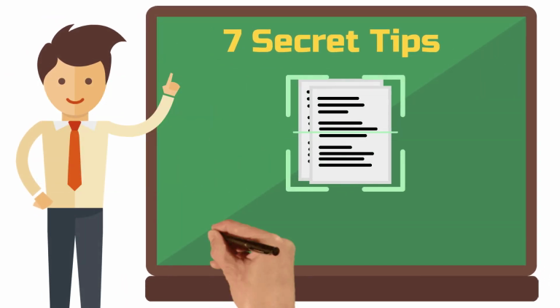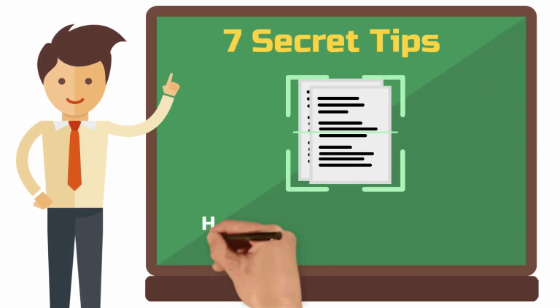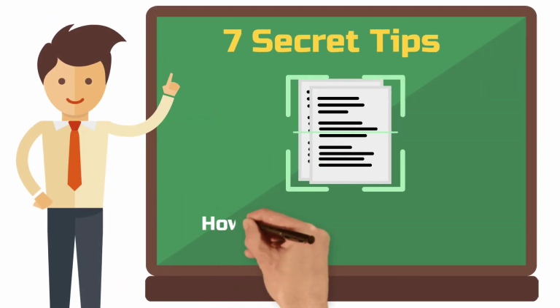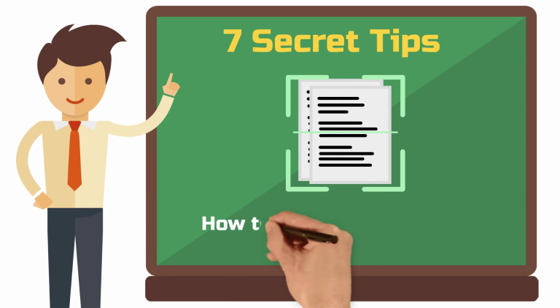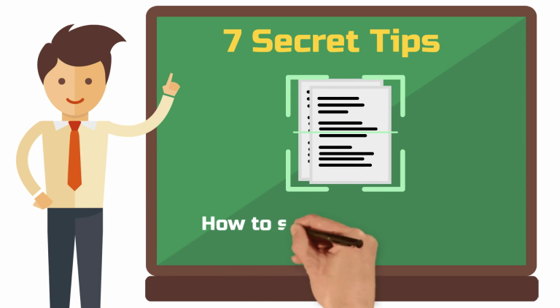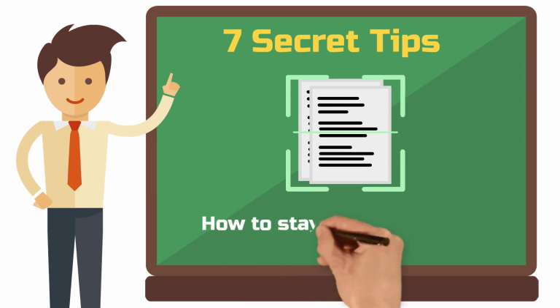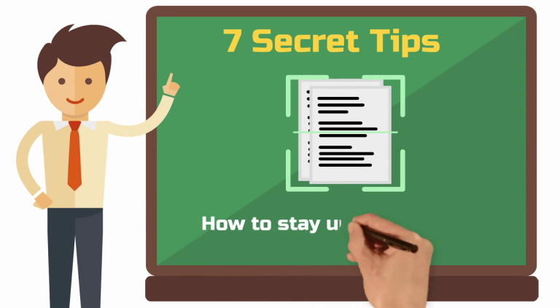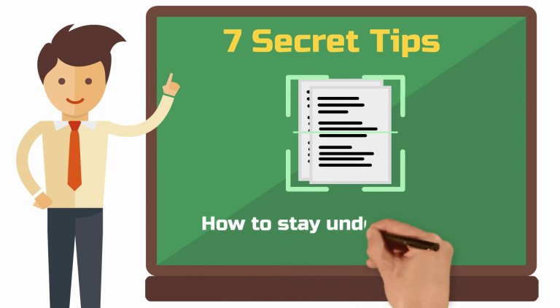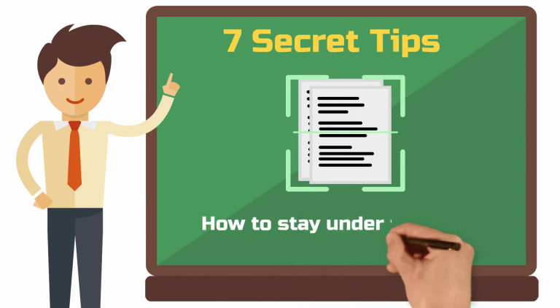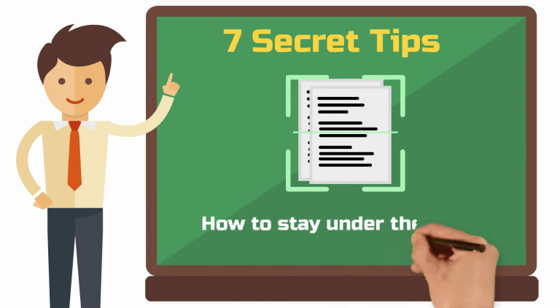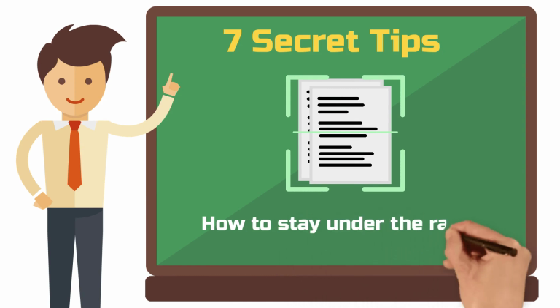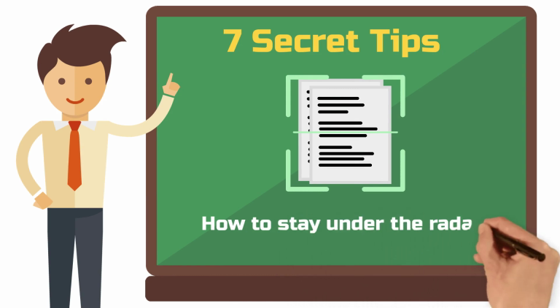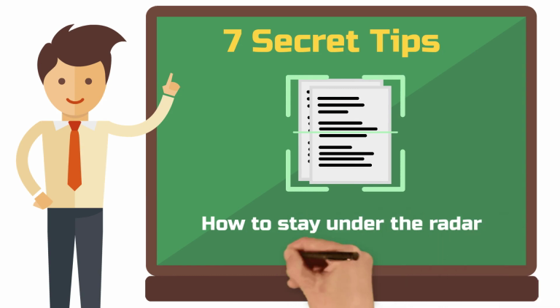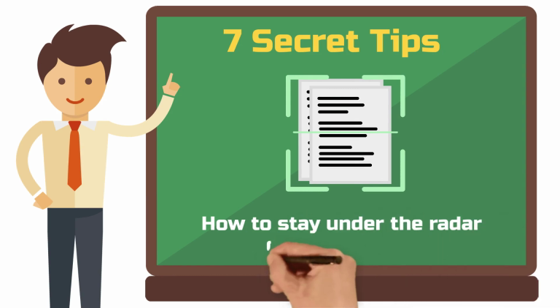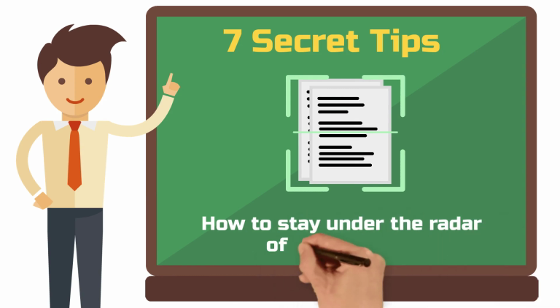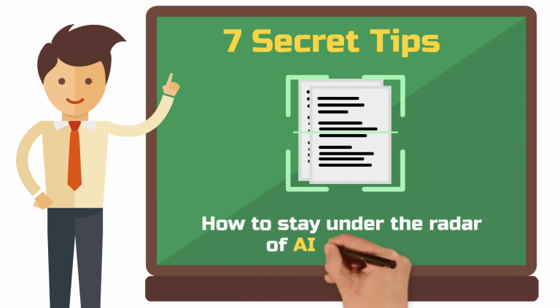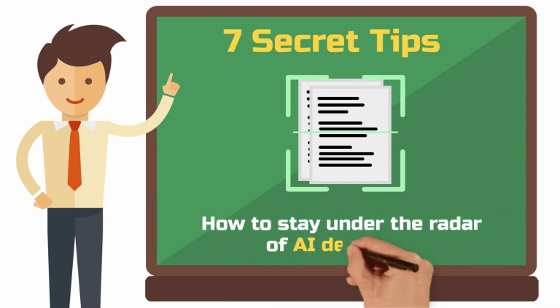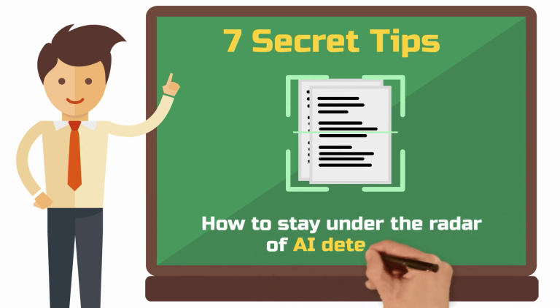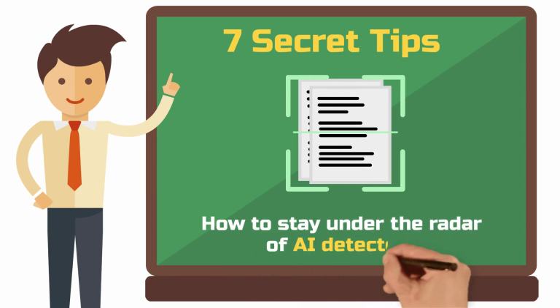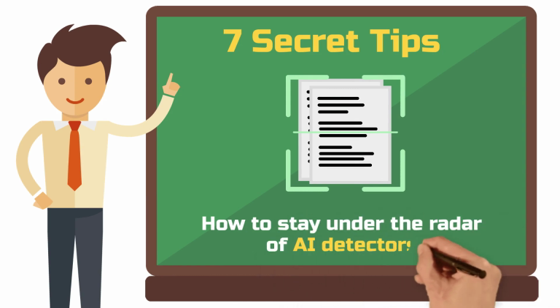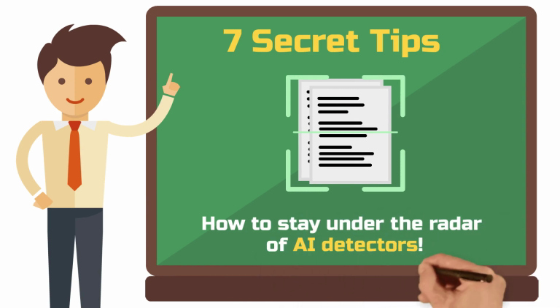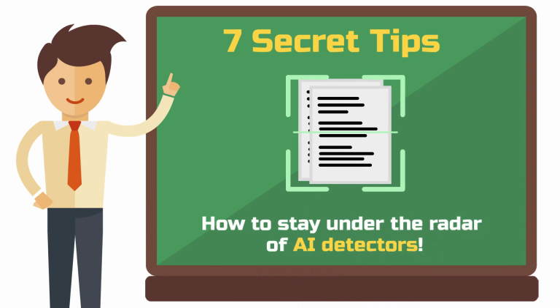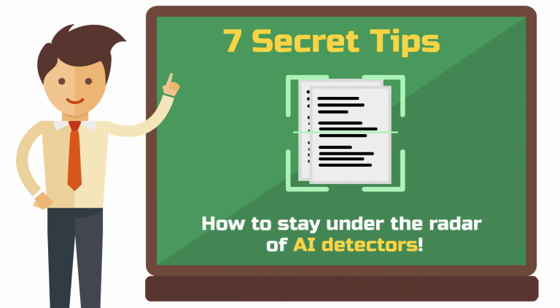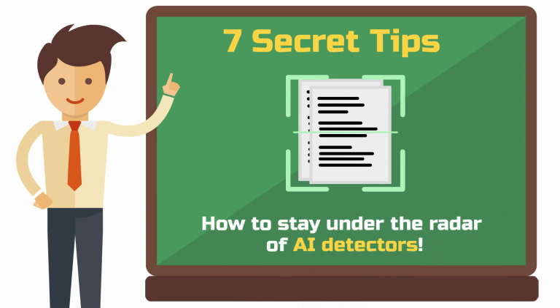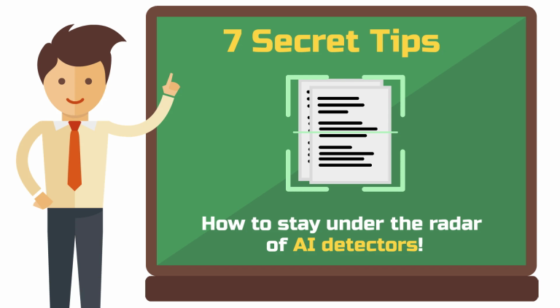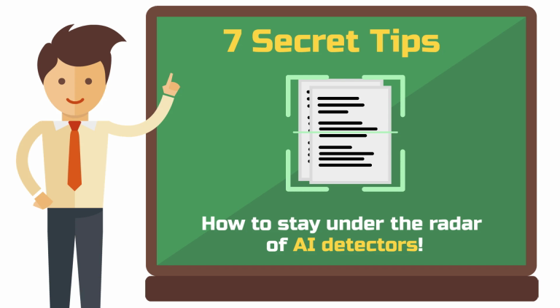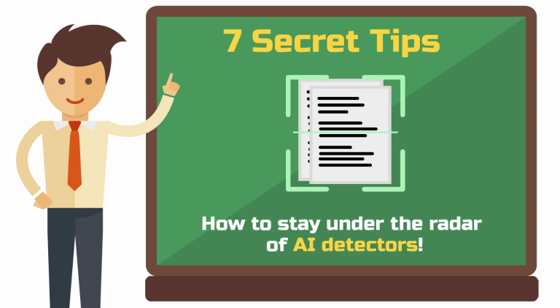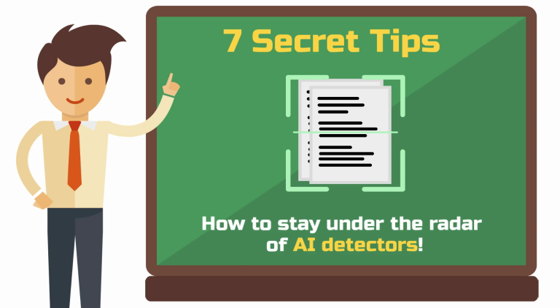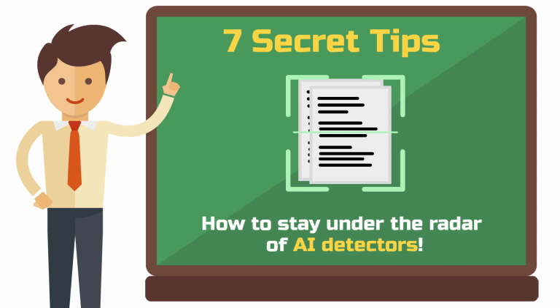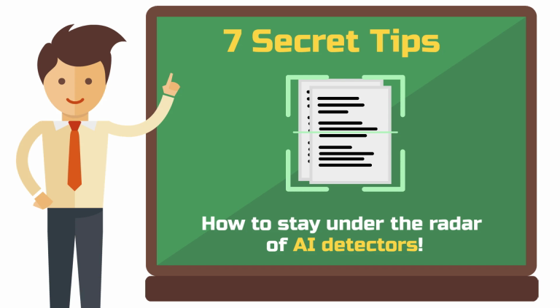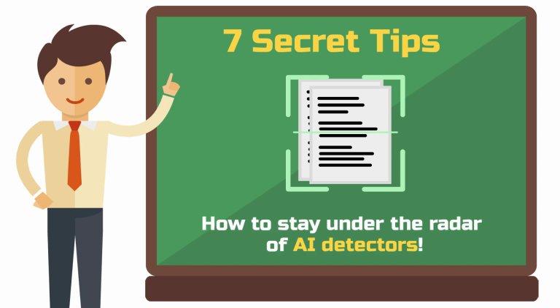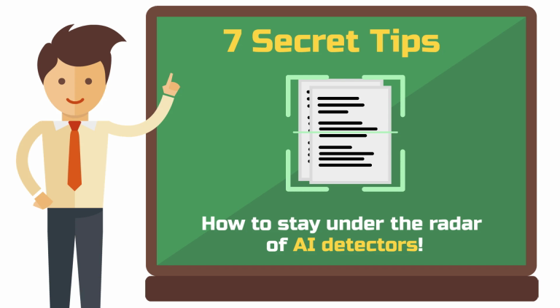In this video, I'll show you 7 secret tips to help you avoid triggering an AI detector and make your texts look more human.